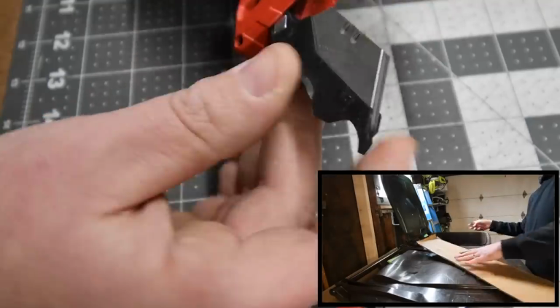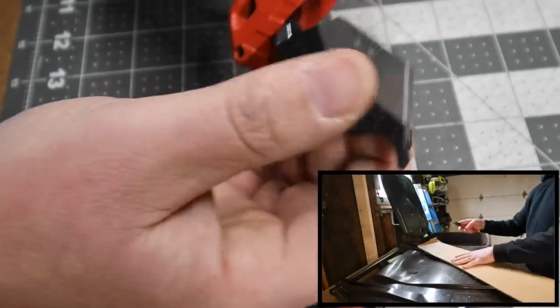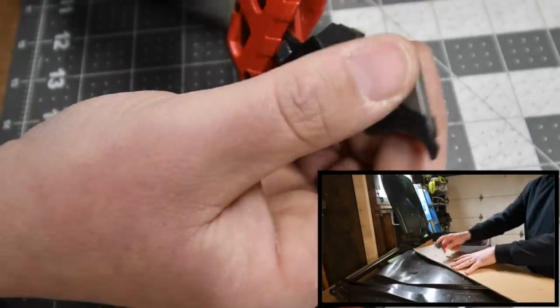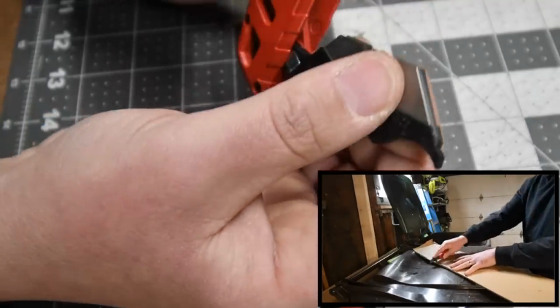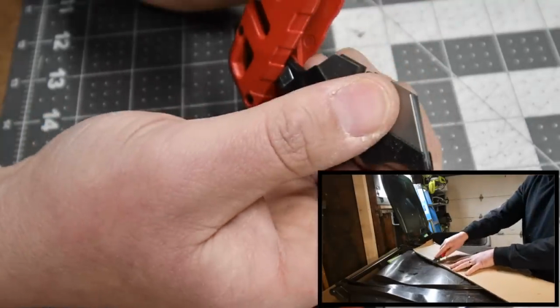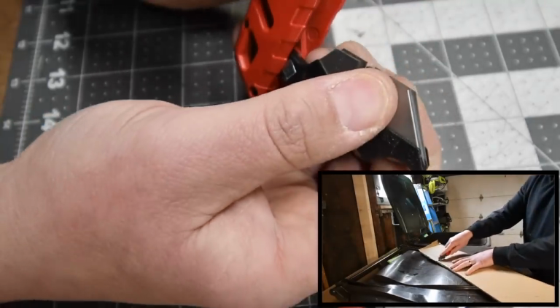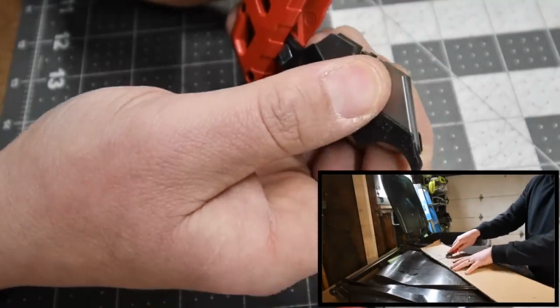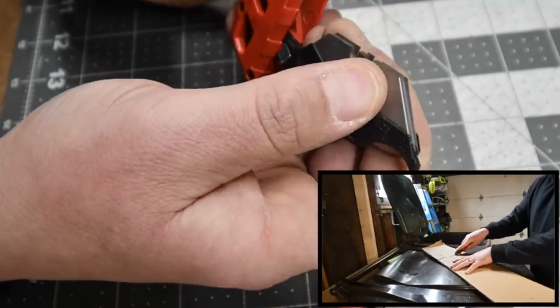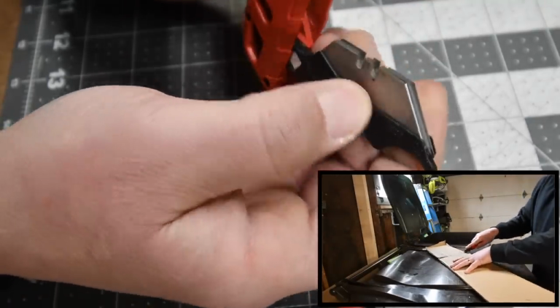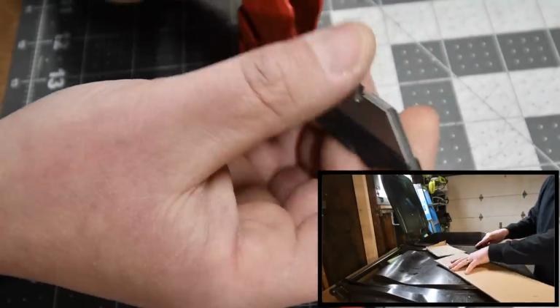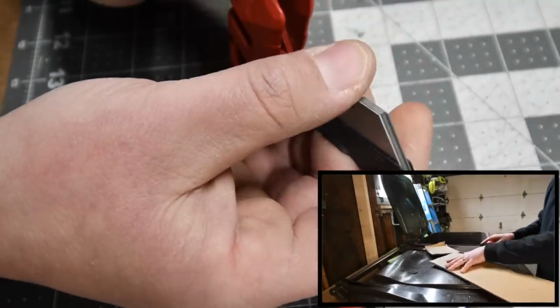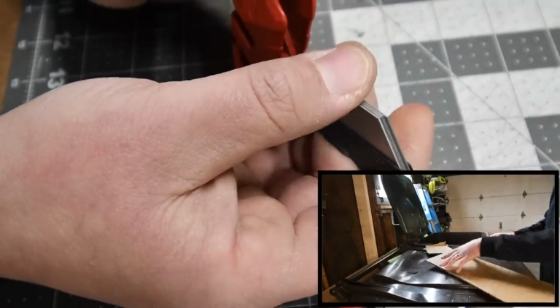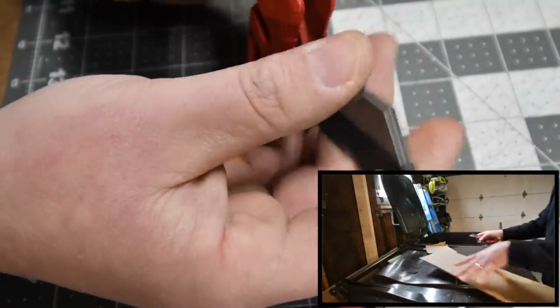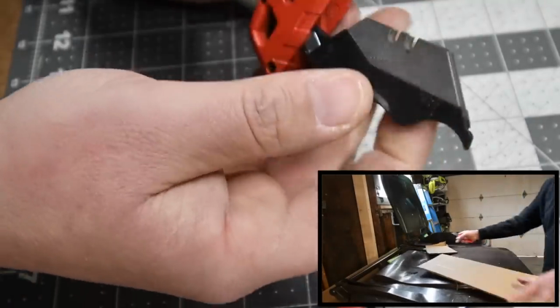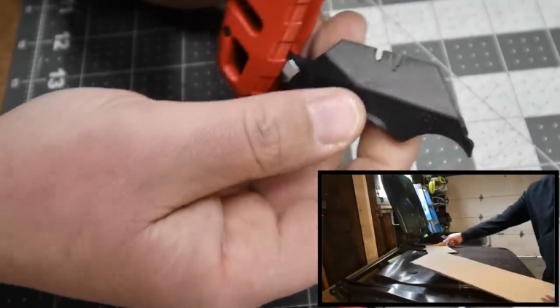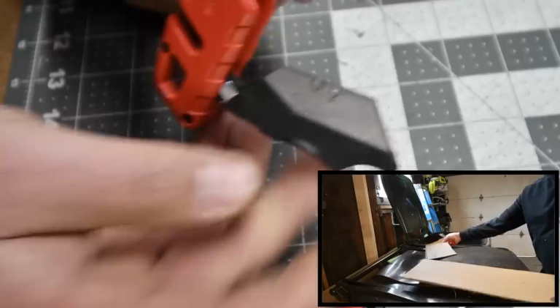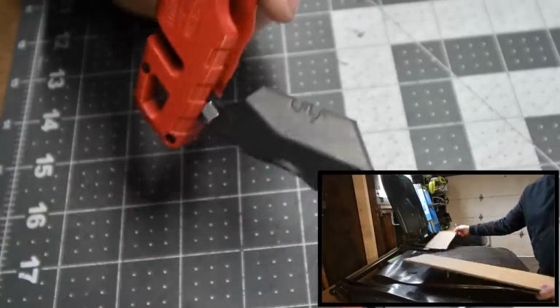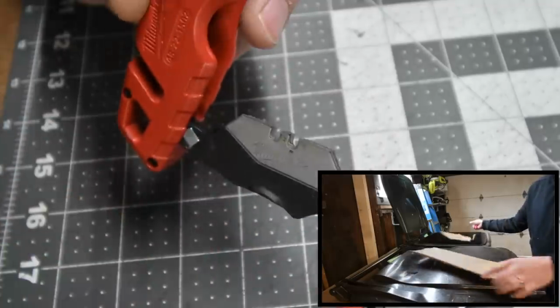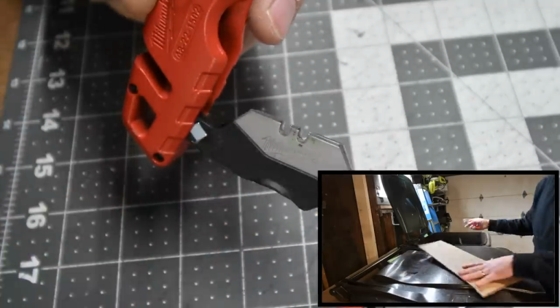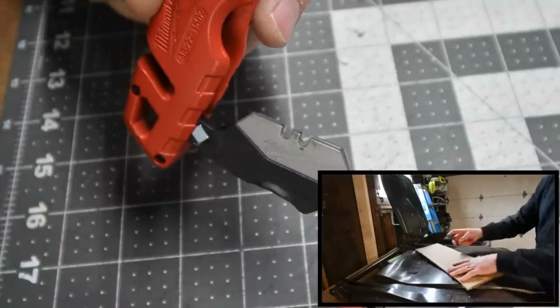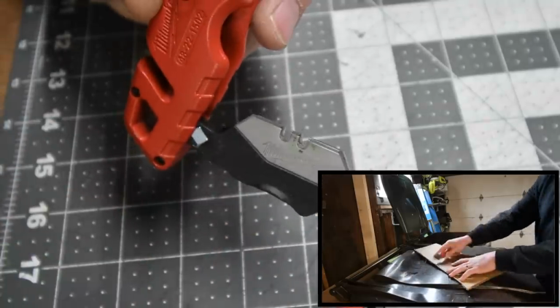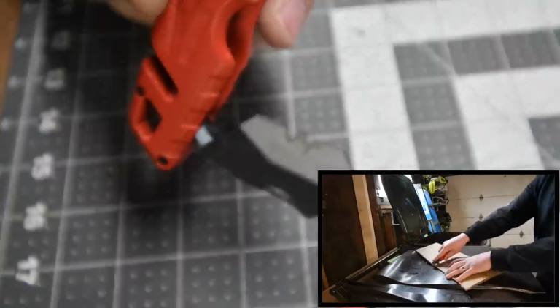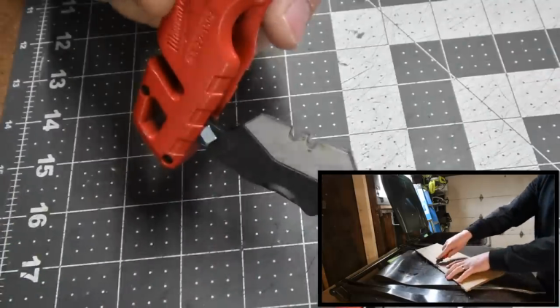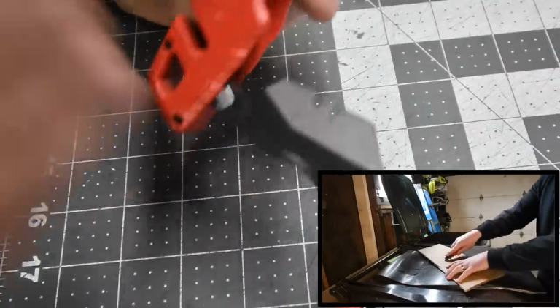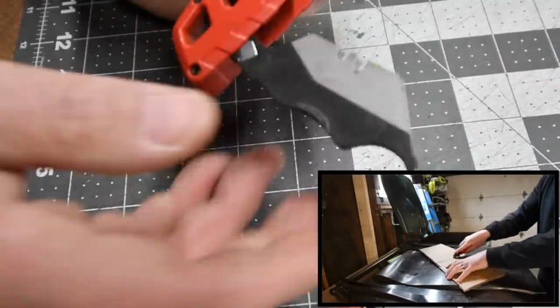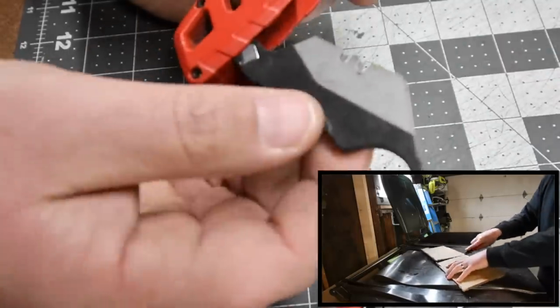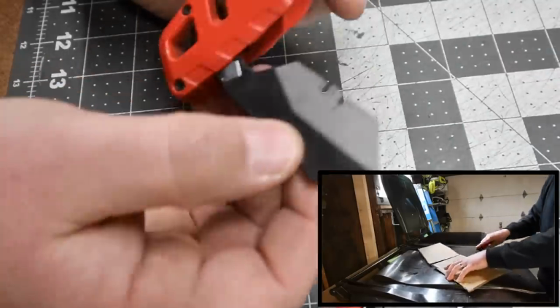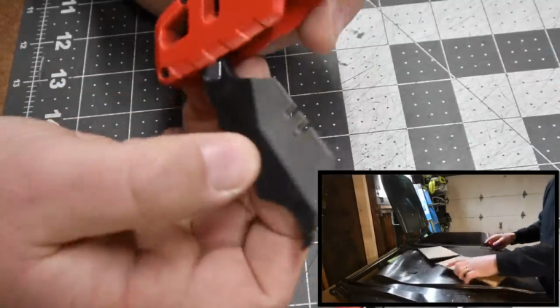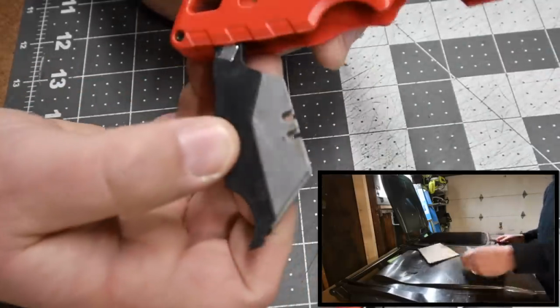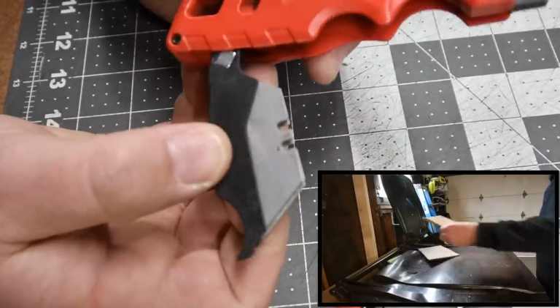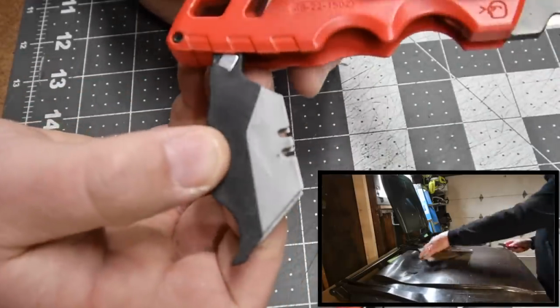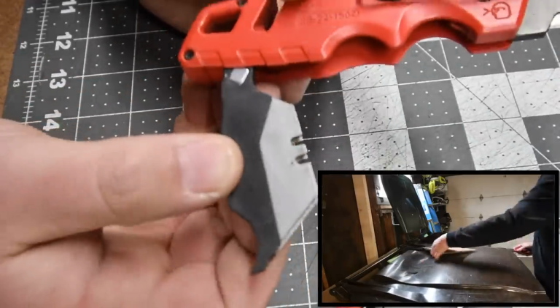Five blades do go in there, so let's close that up. It's nice and snug in there.